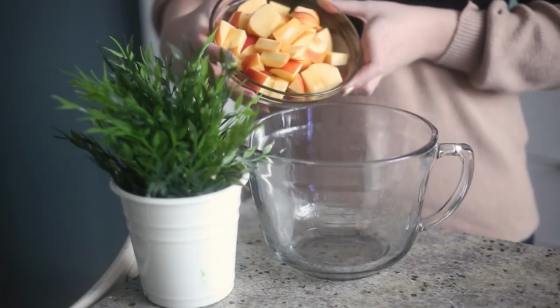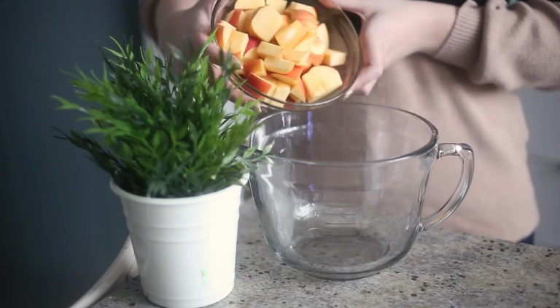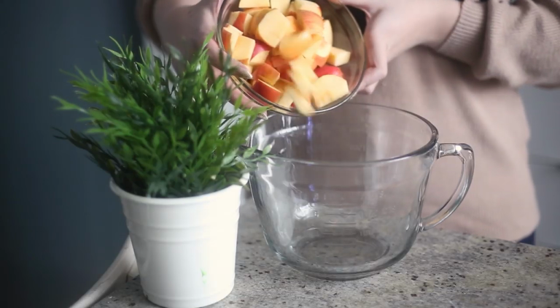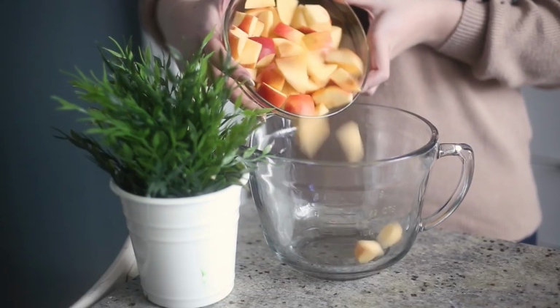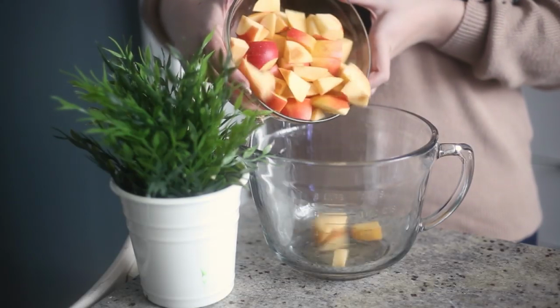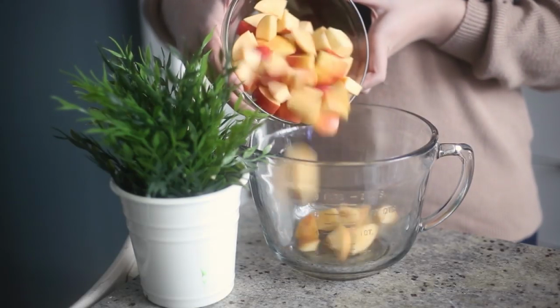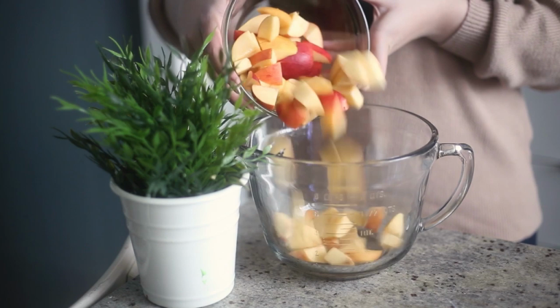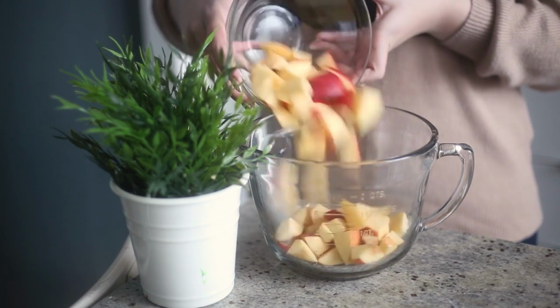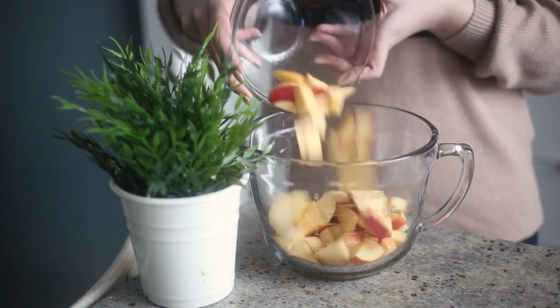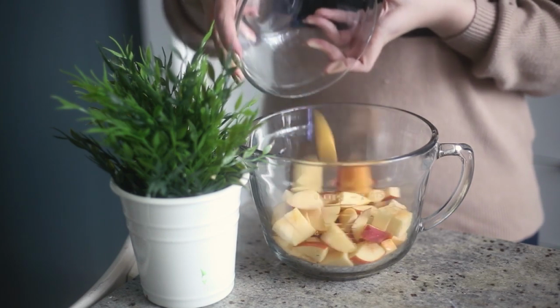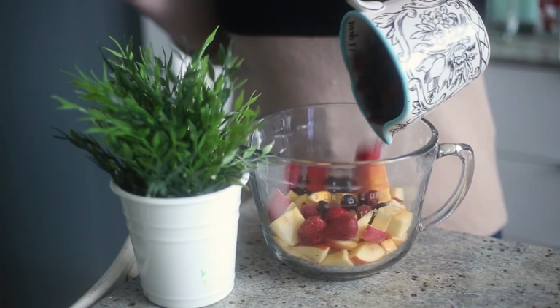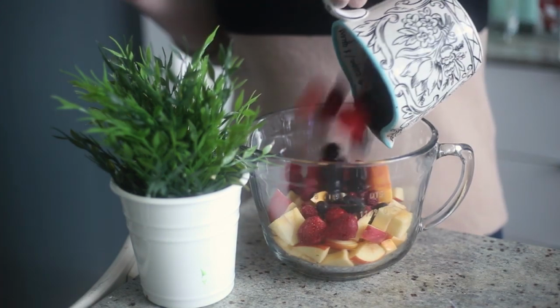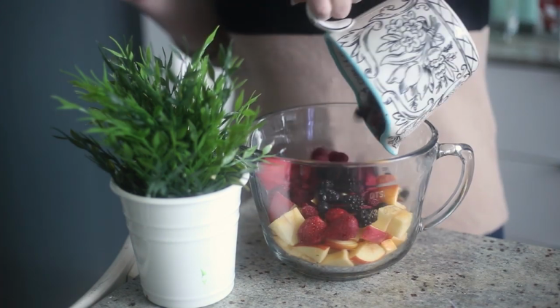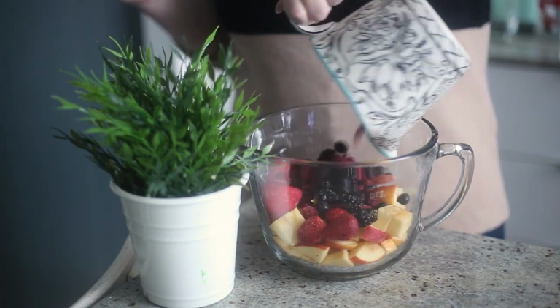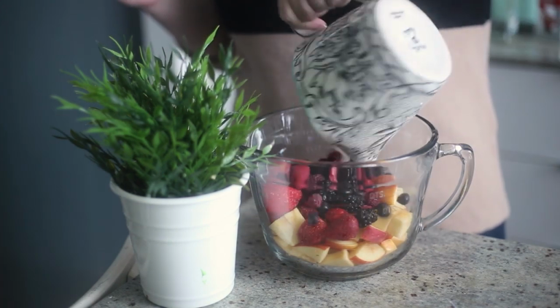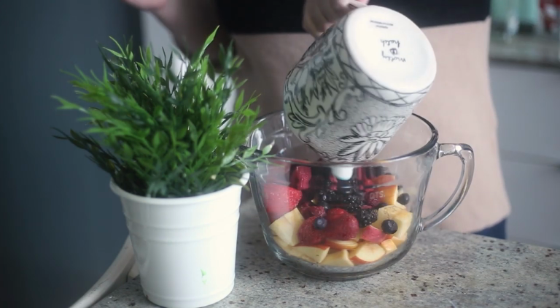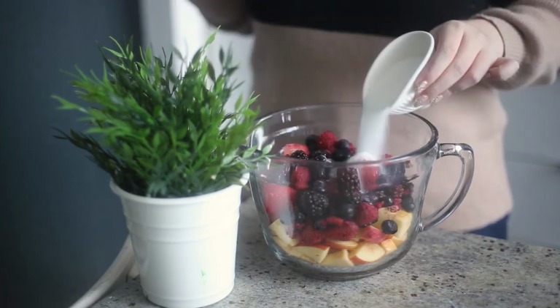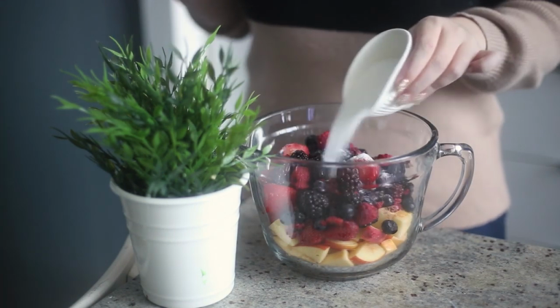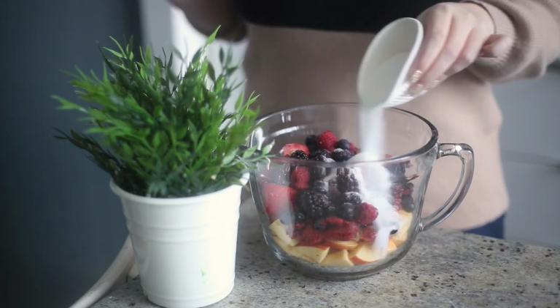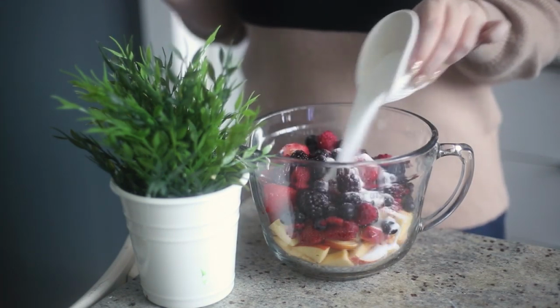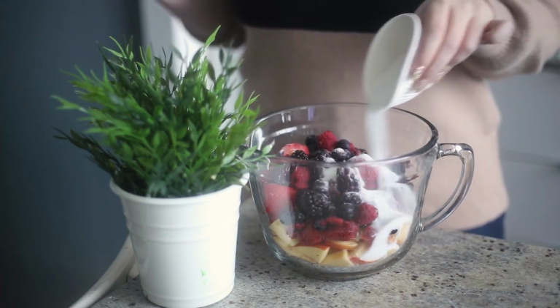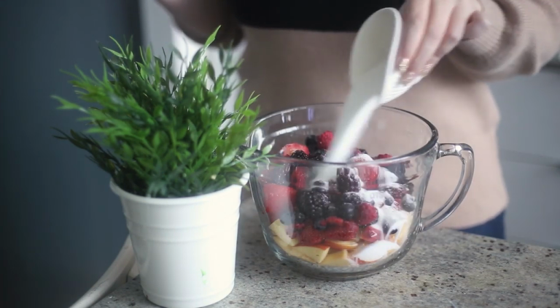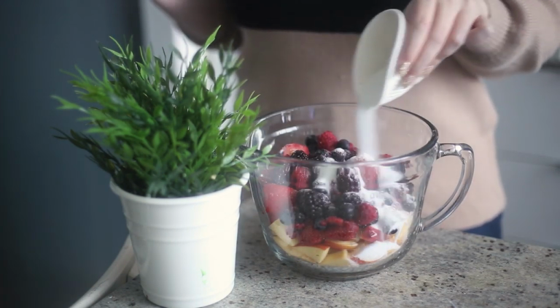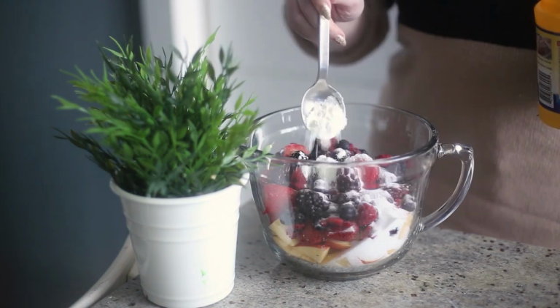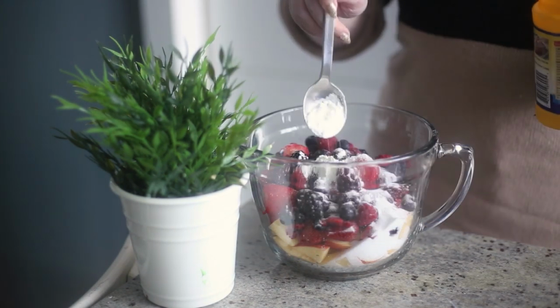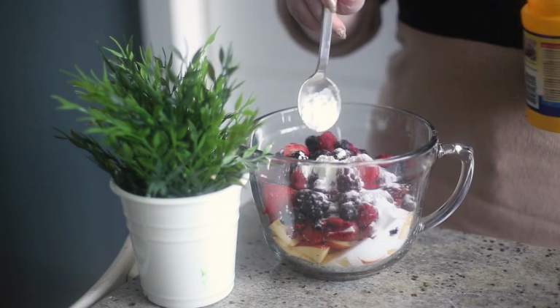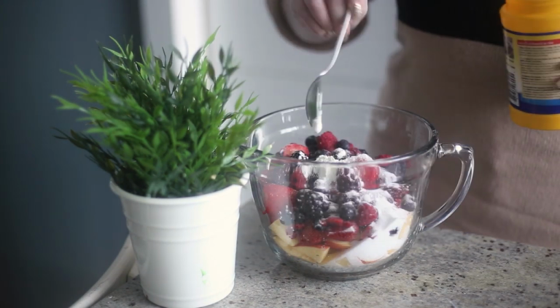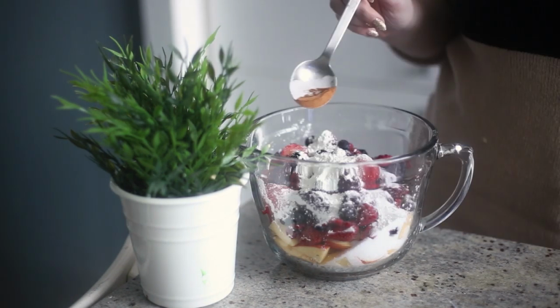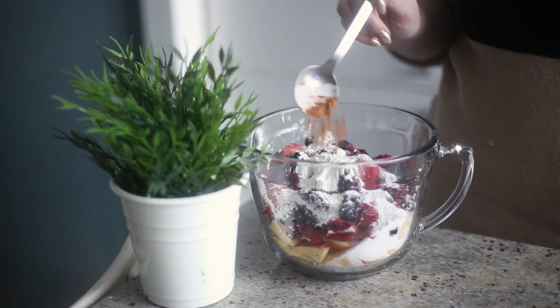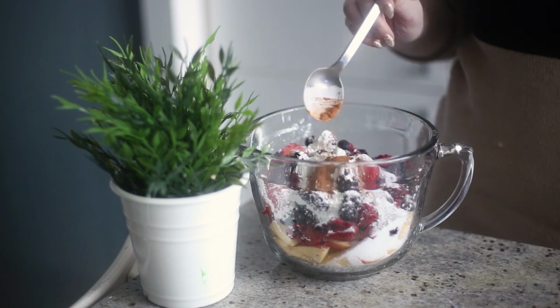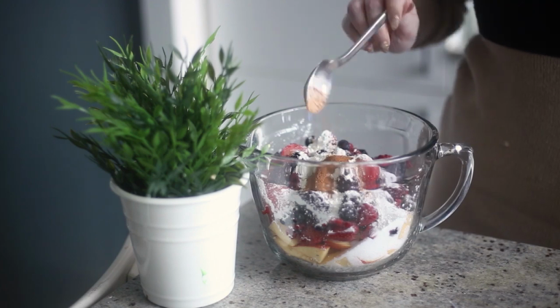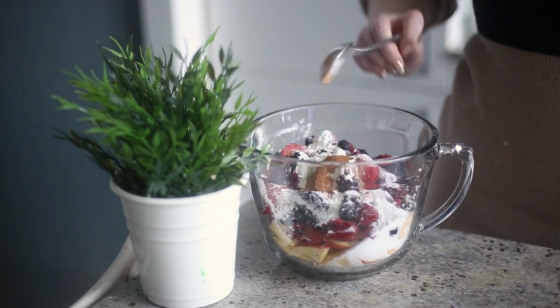First, to make the filling, combine some apples, some frozen berries, sugar, cornstarch, cinnamon, and salt in a large bowl.